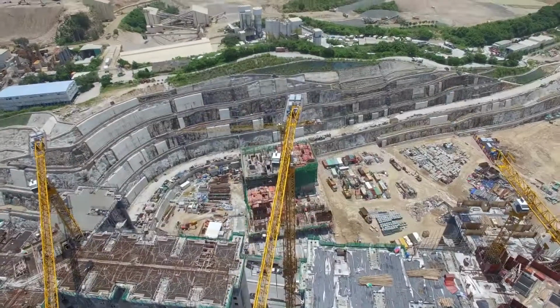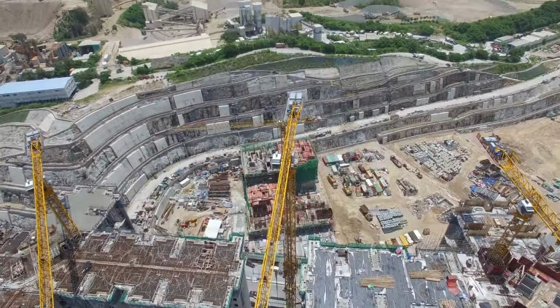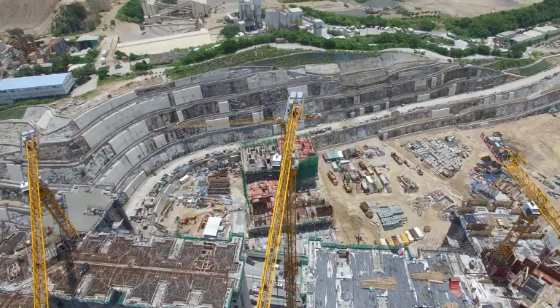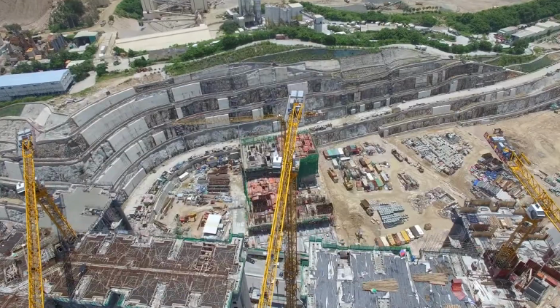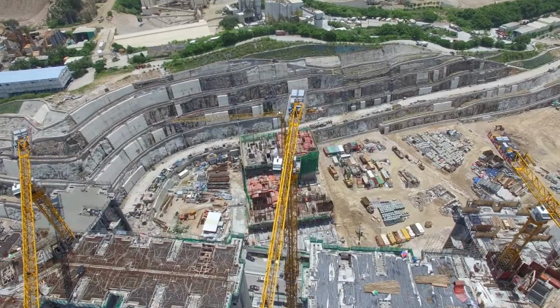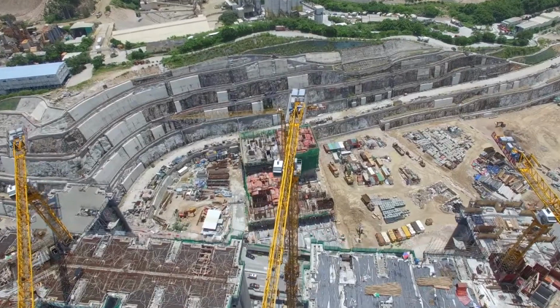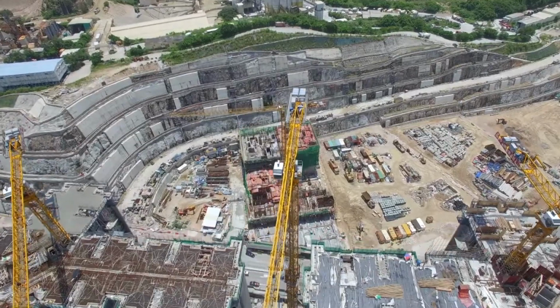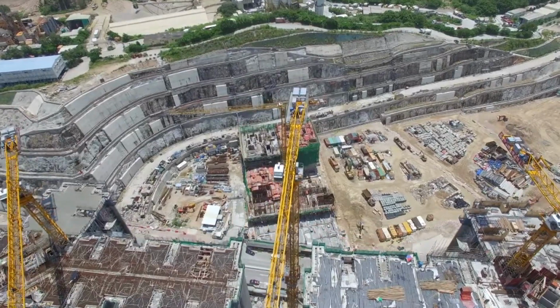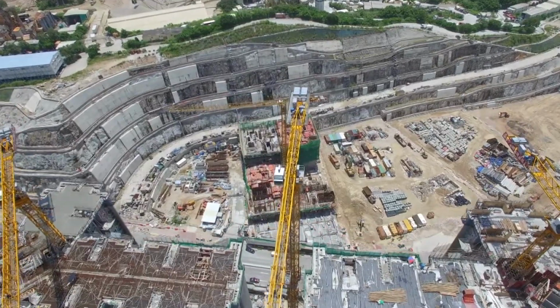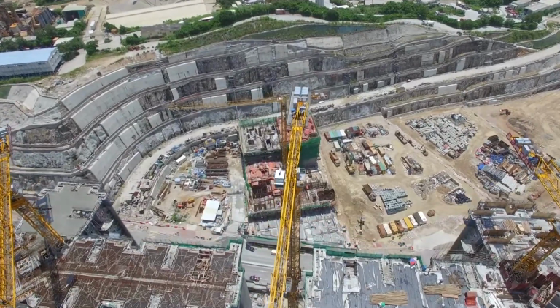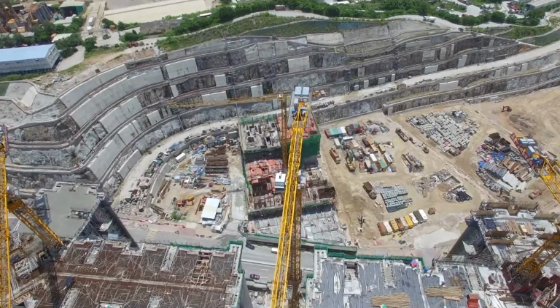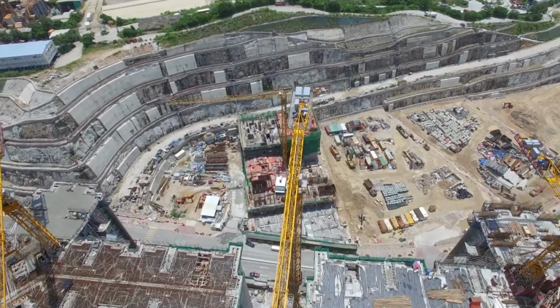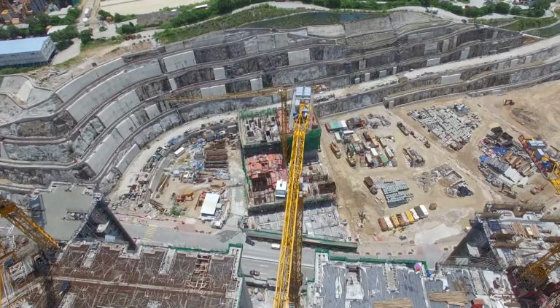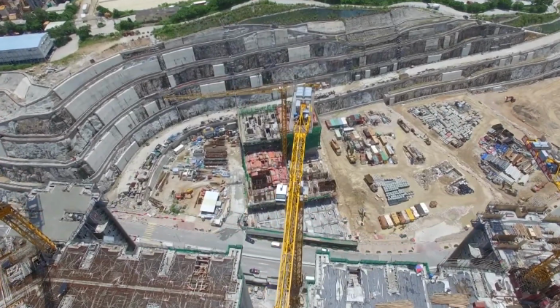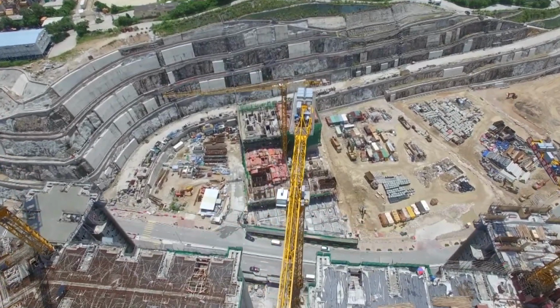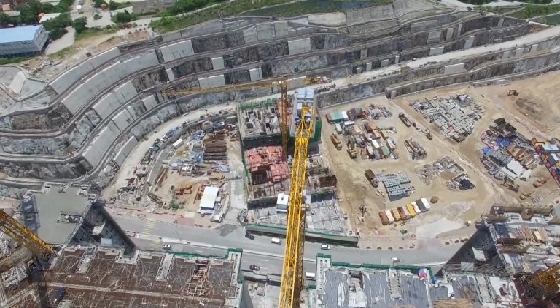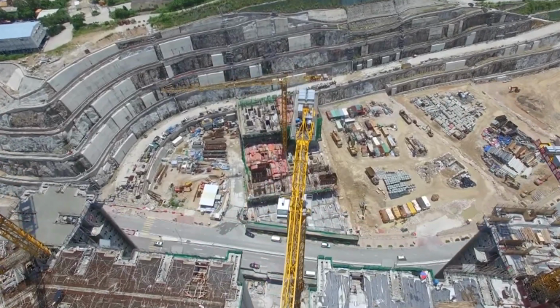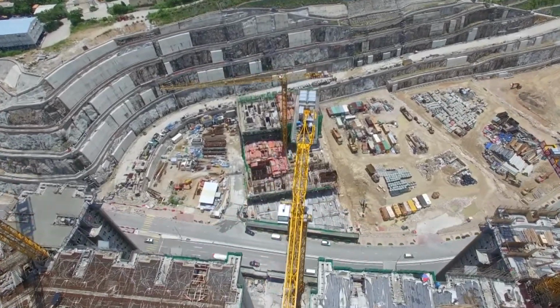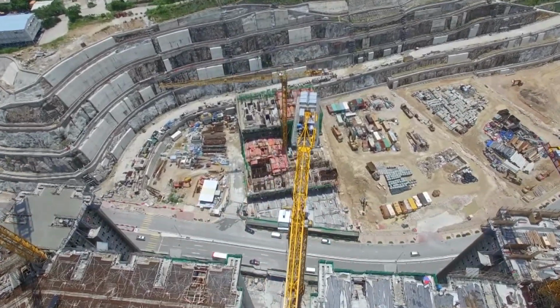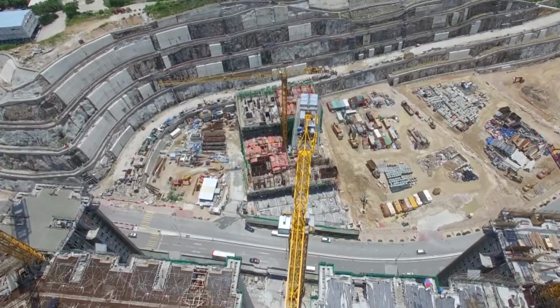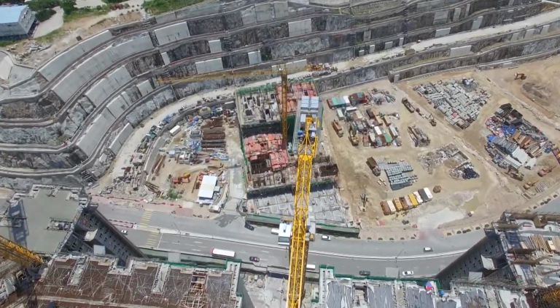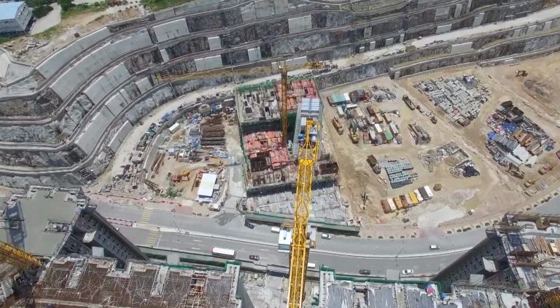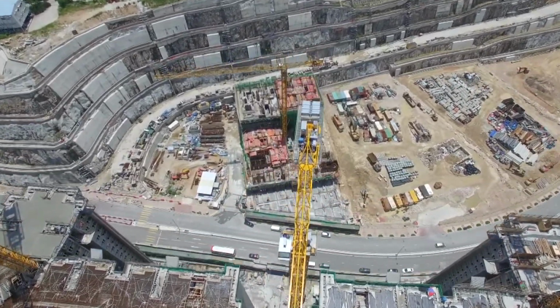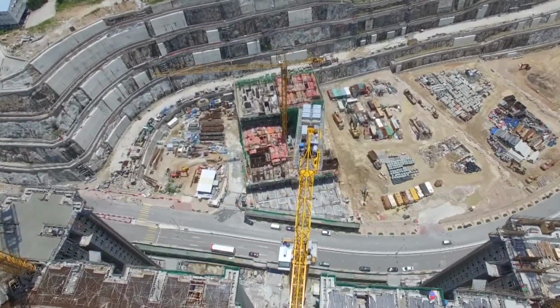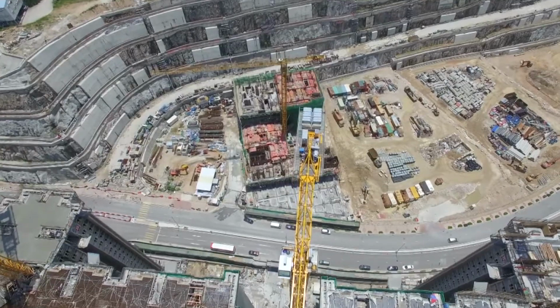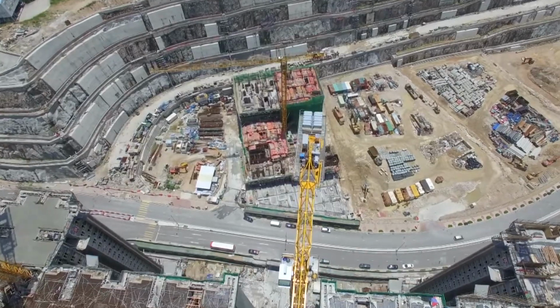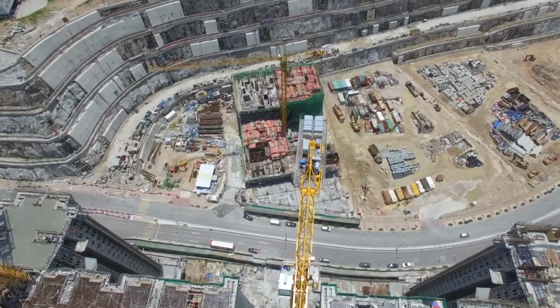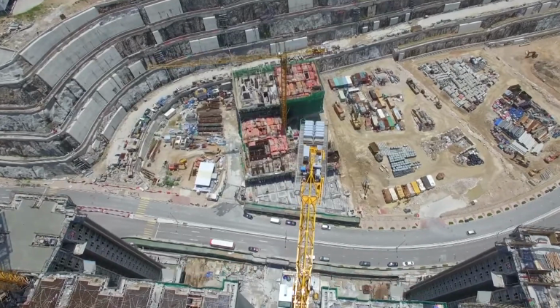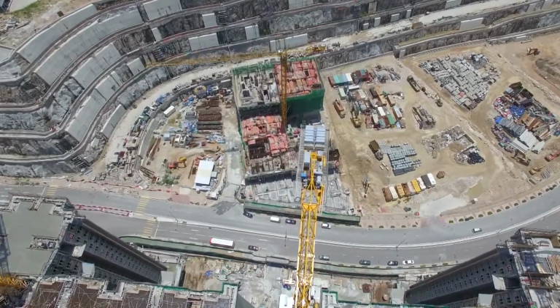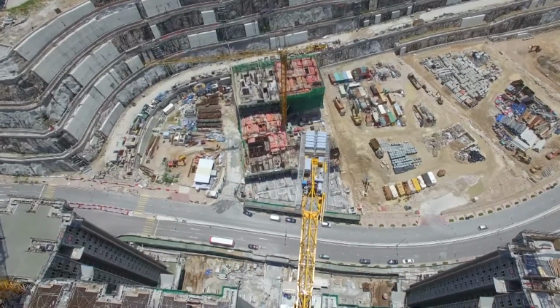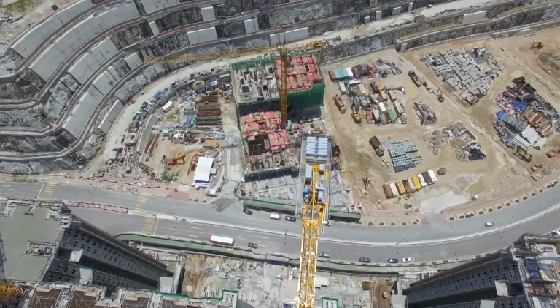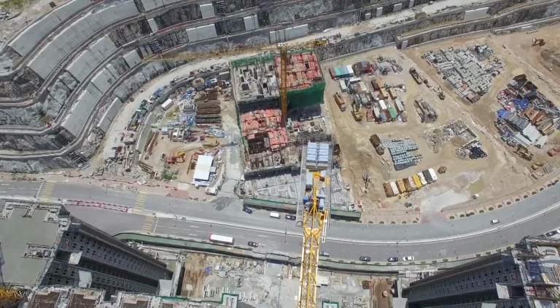Lumicon harnesses the power of the internet of things to let you see the curing progress of your concrete at the touch of a finger.